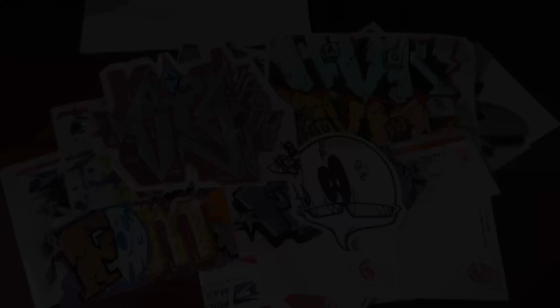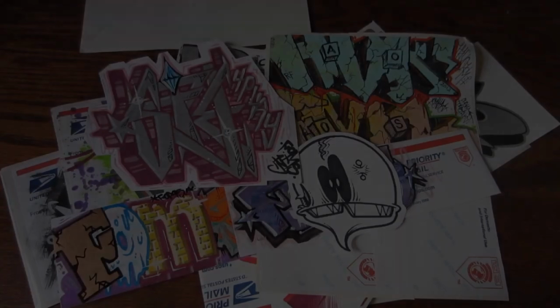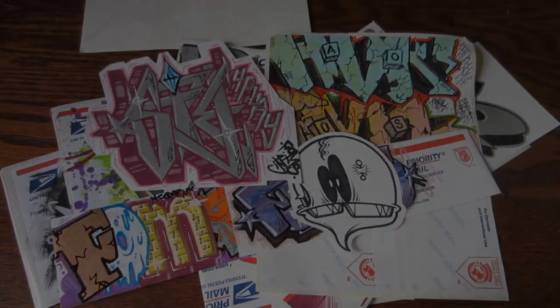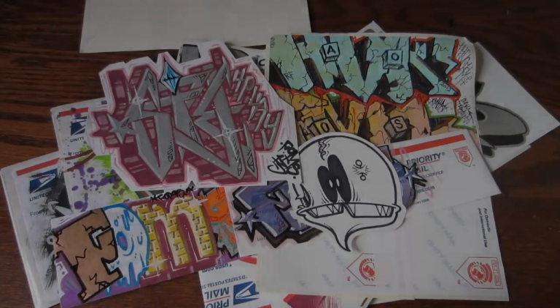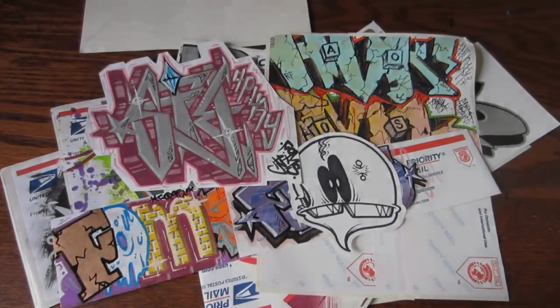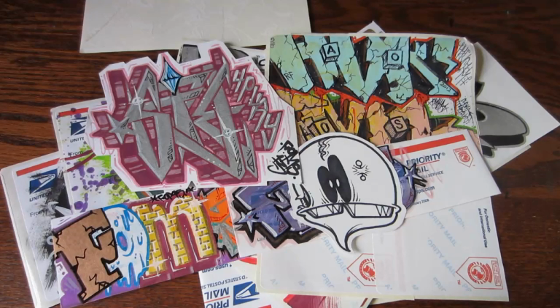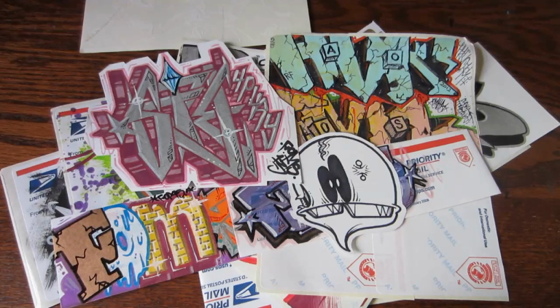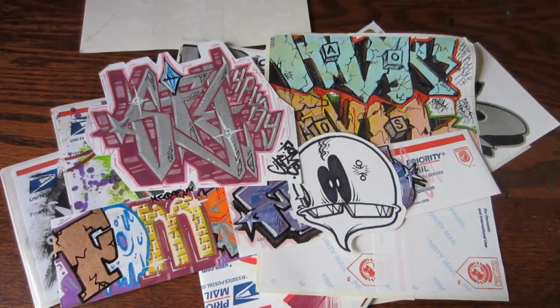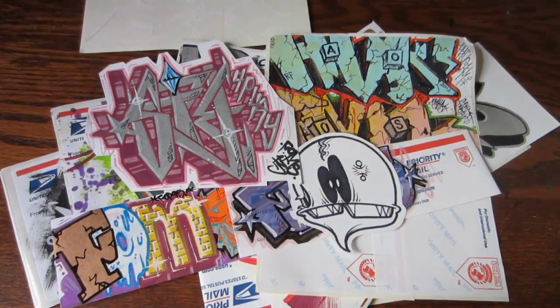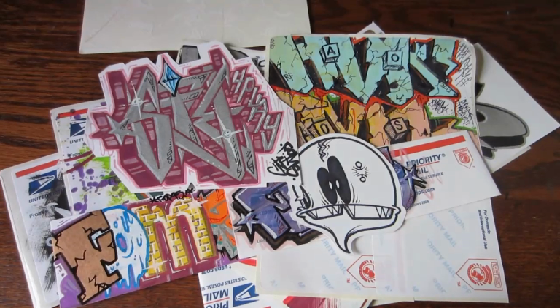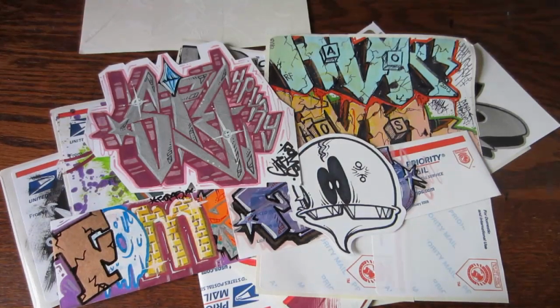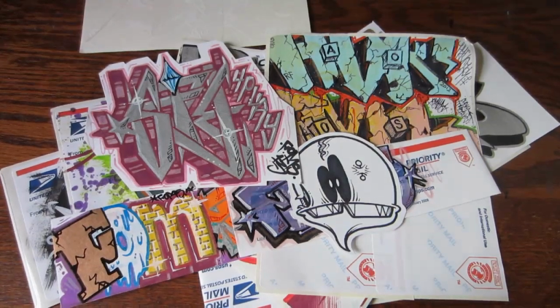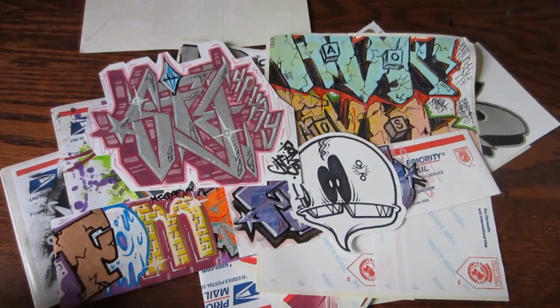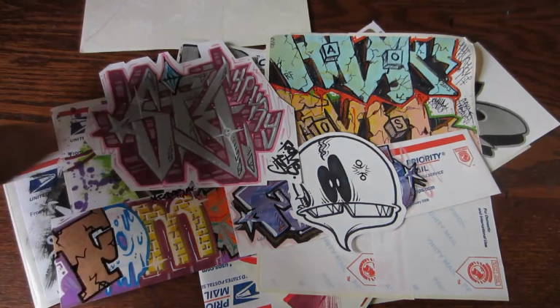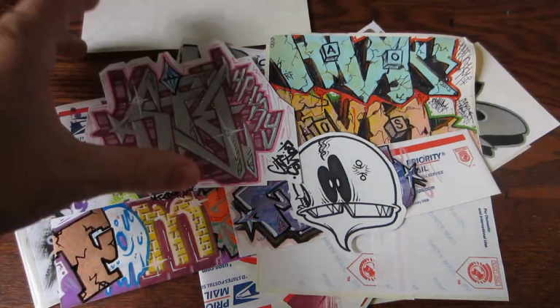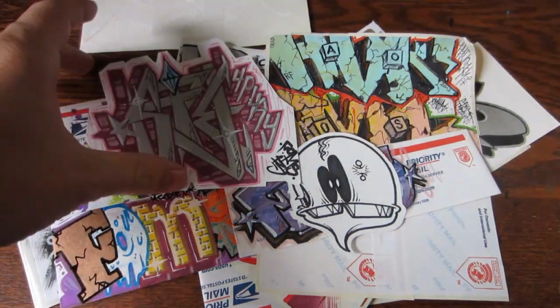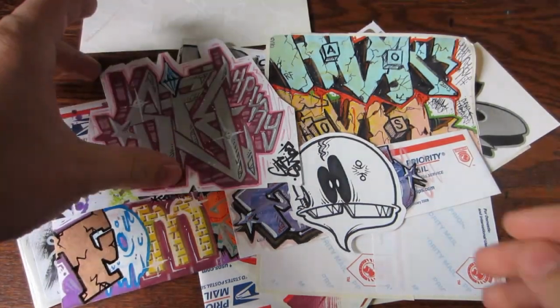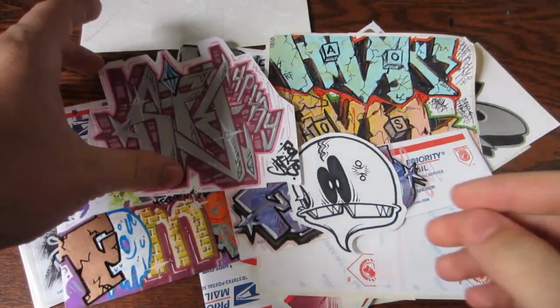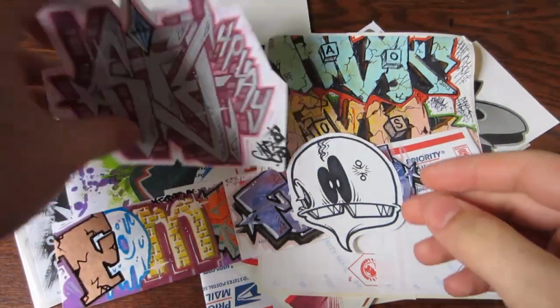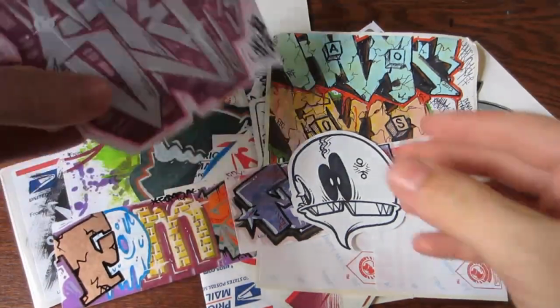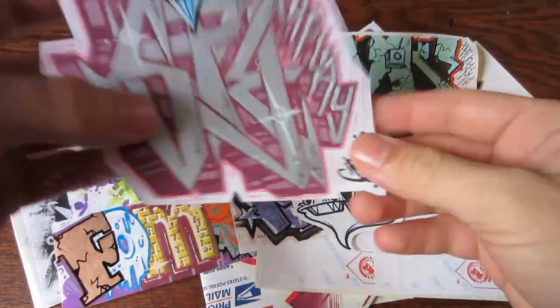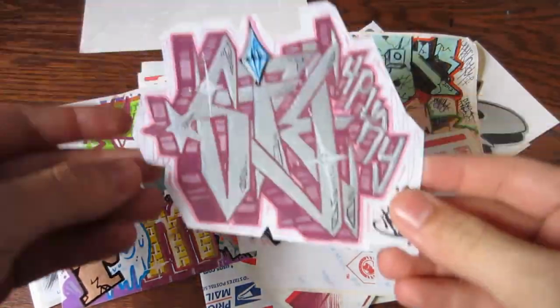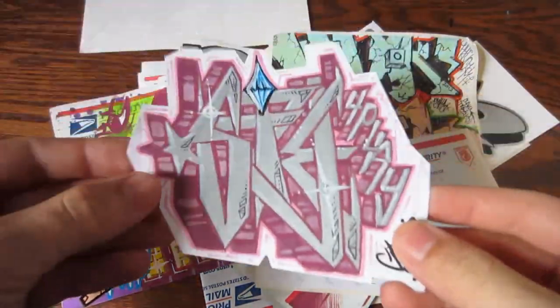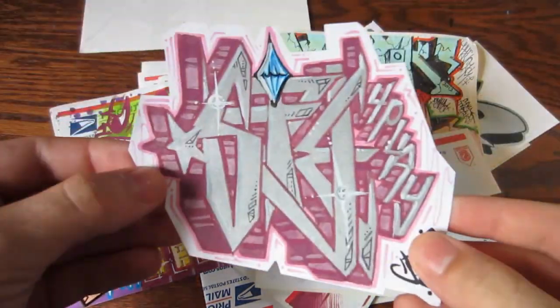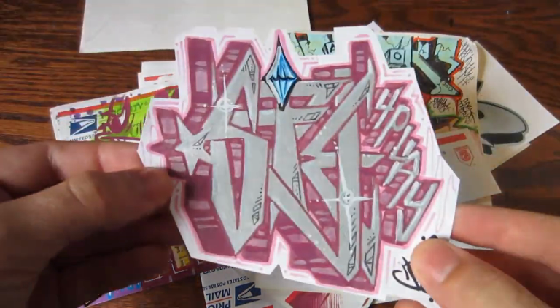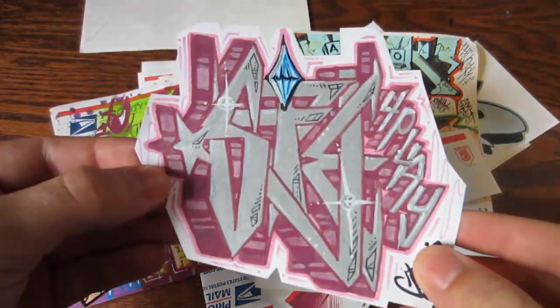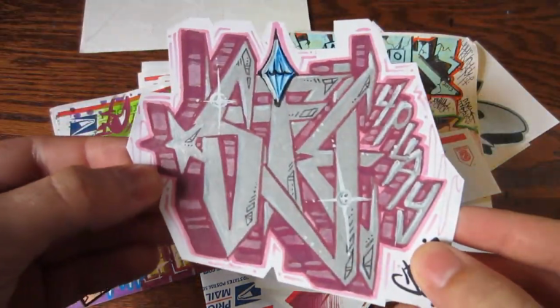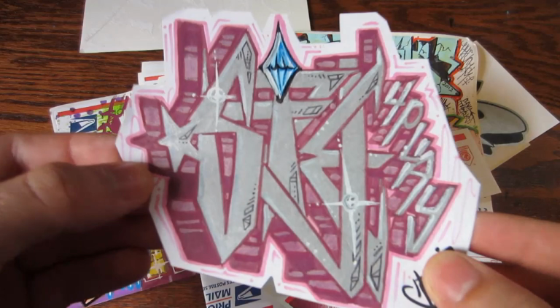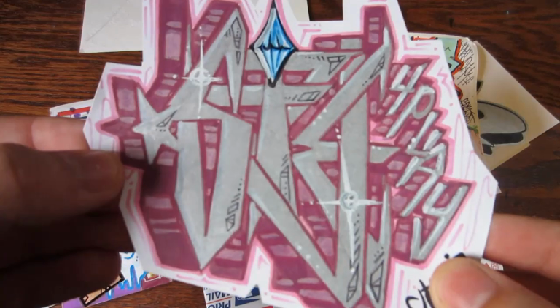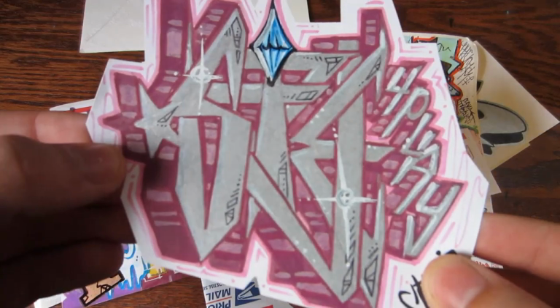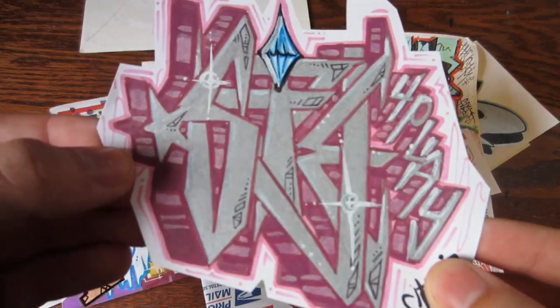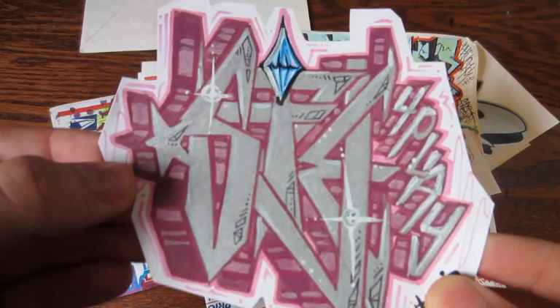All right, check it out. We got a pack here from Phoms. He really hooked it up this time, so we'll start off with a little tribute to me from him.